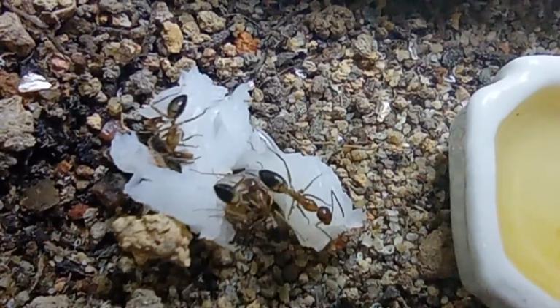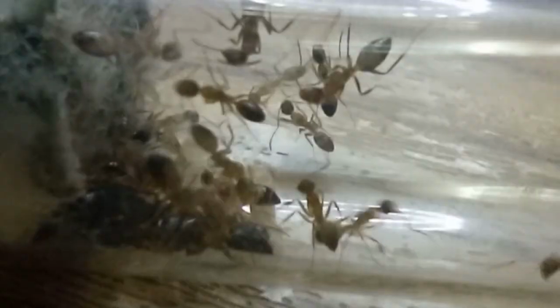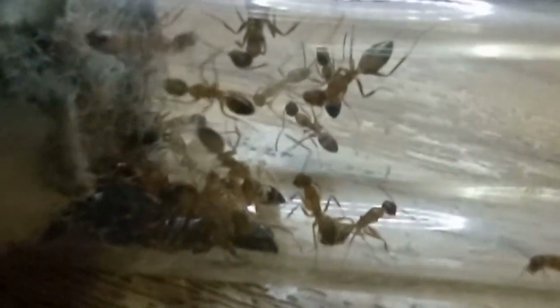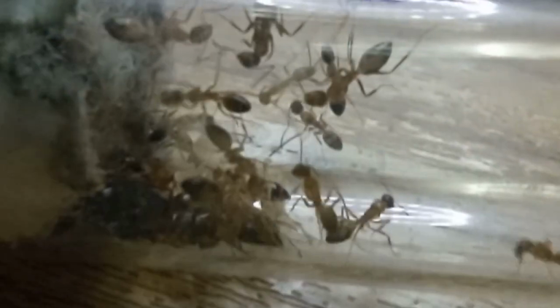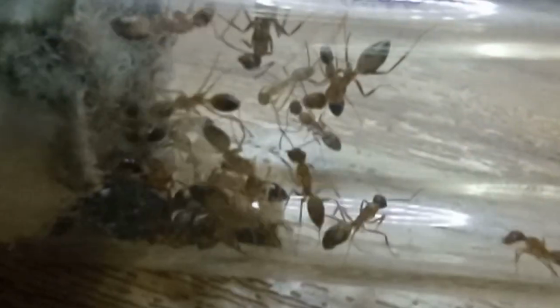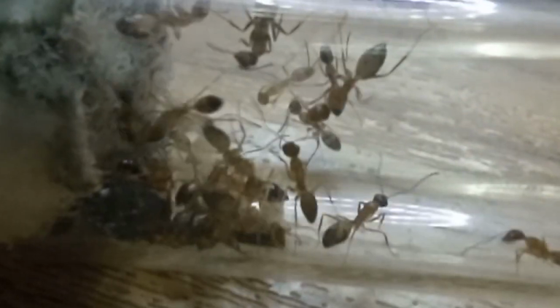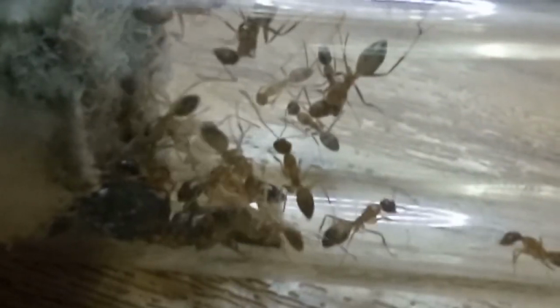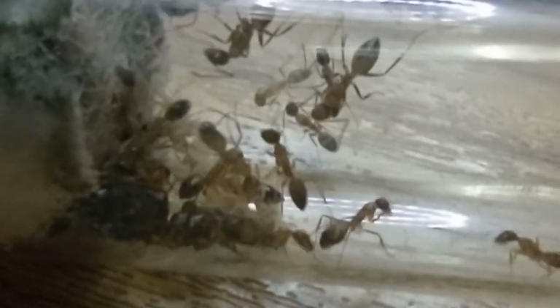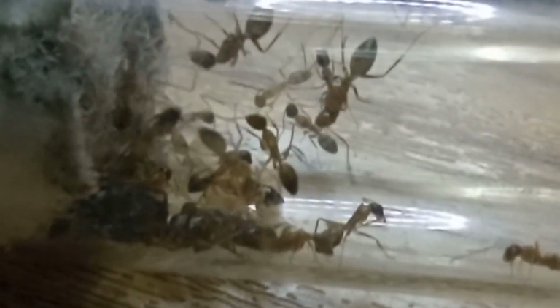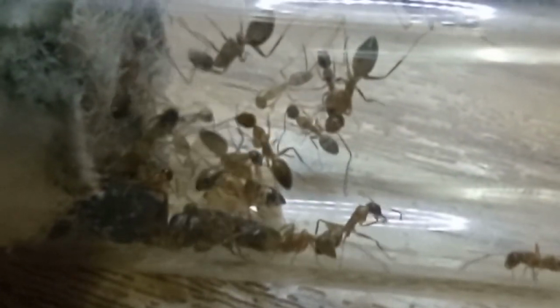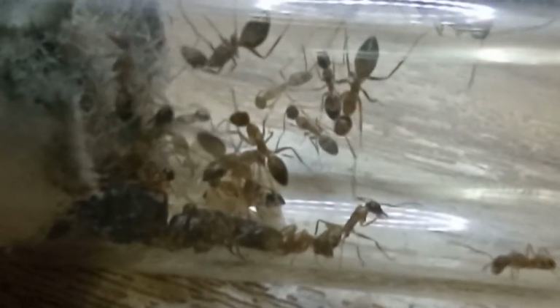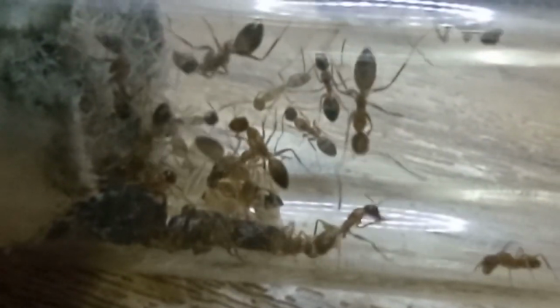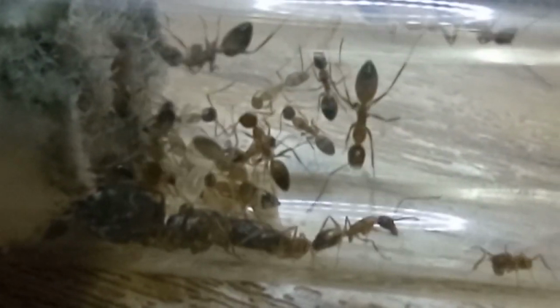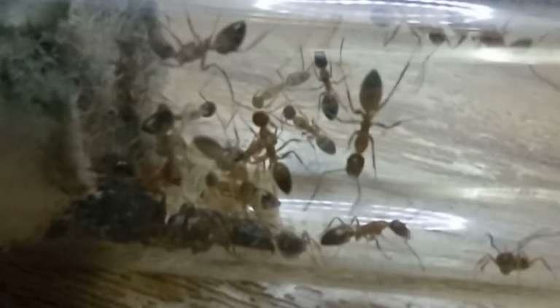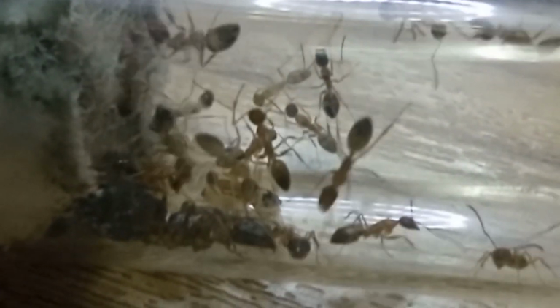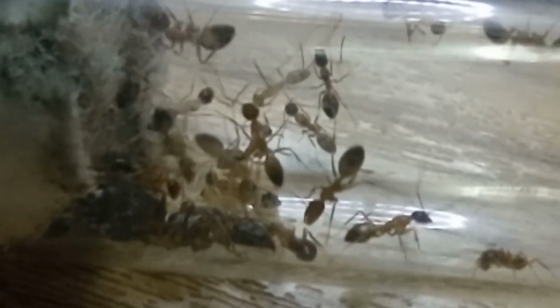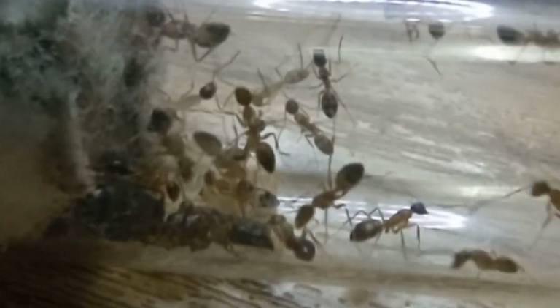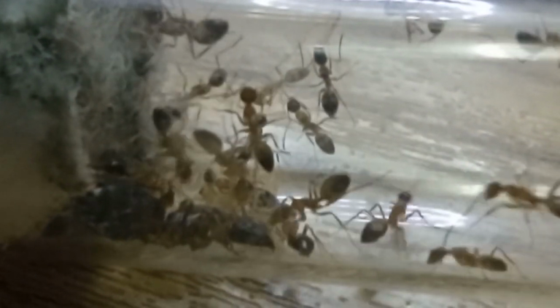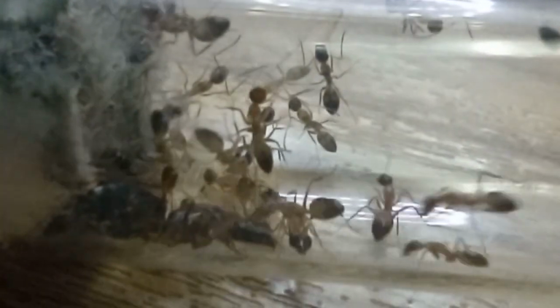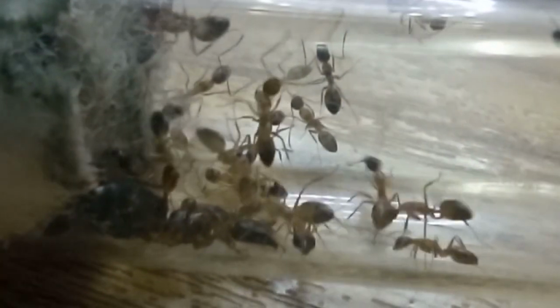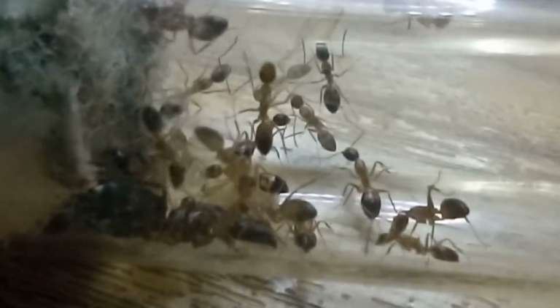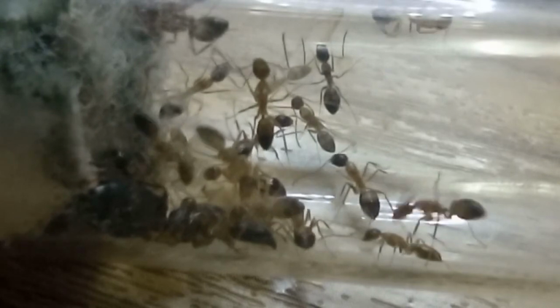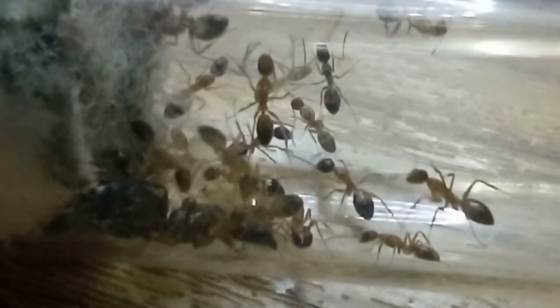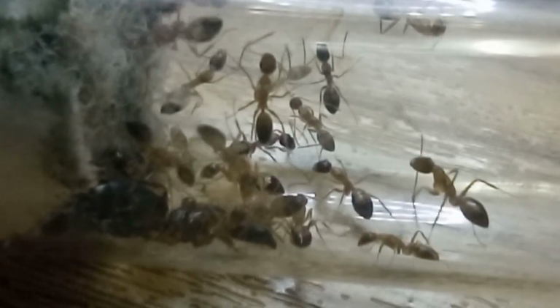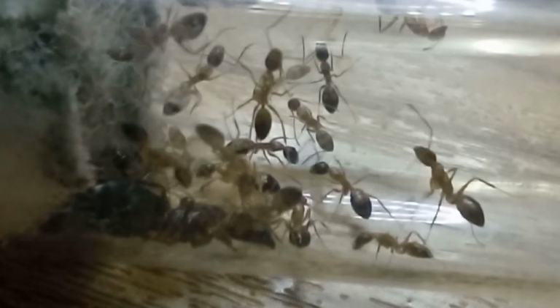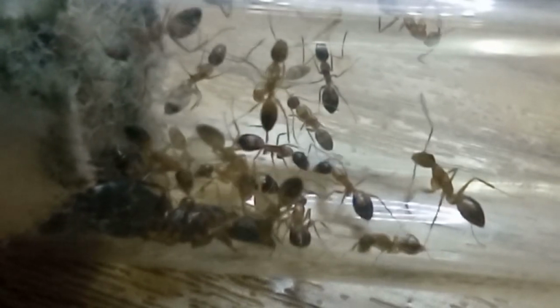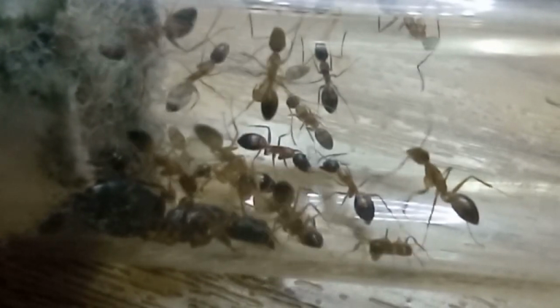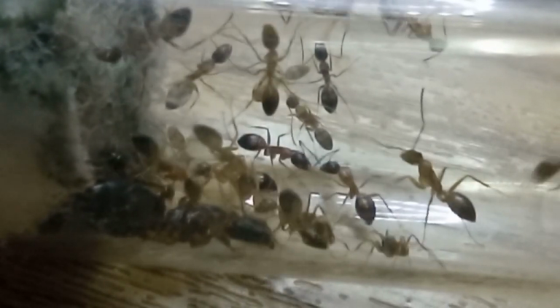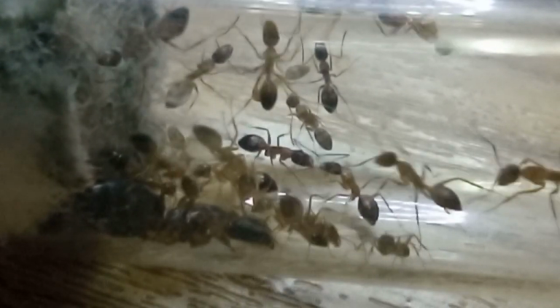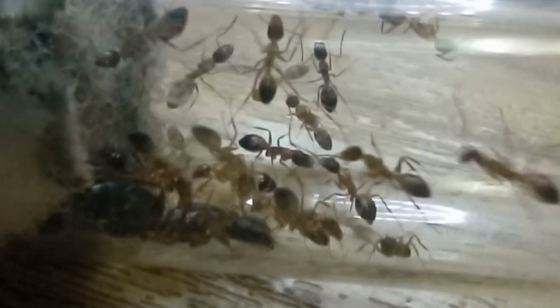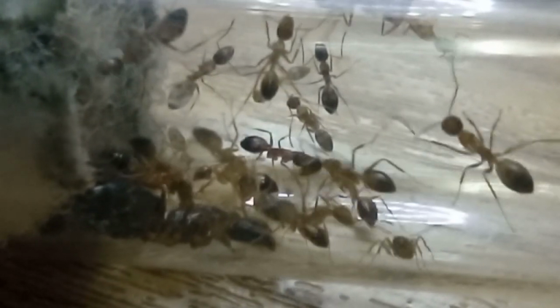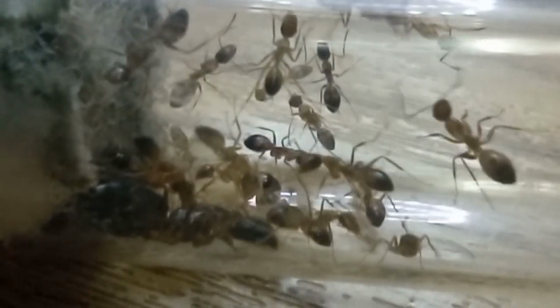And here is one of our smaller colonies. That's all for today. Like and subscribe. Bye!